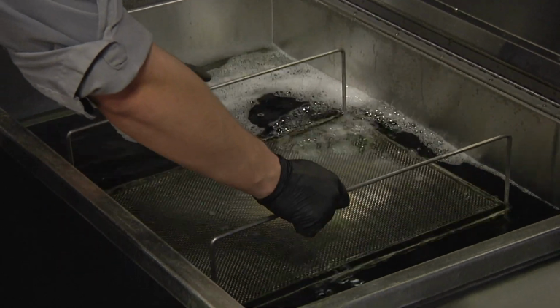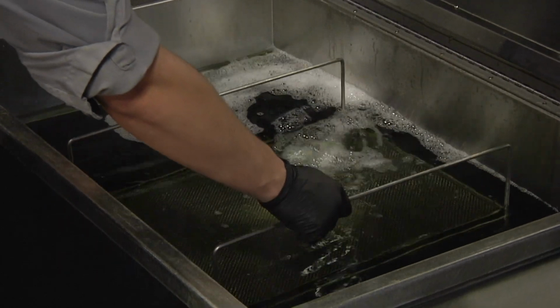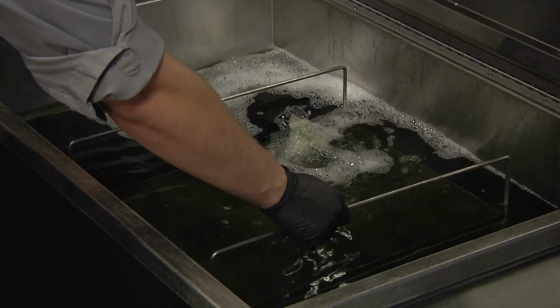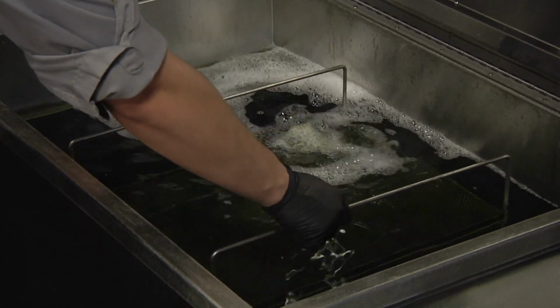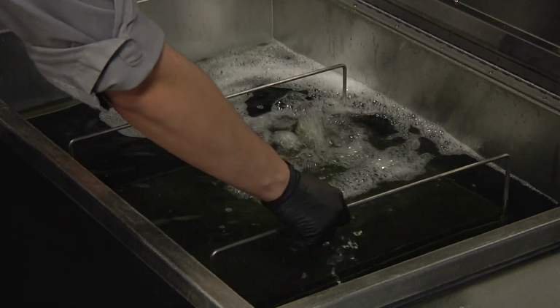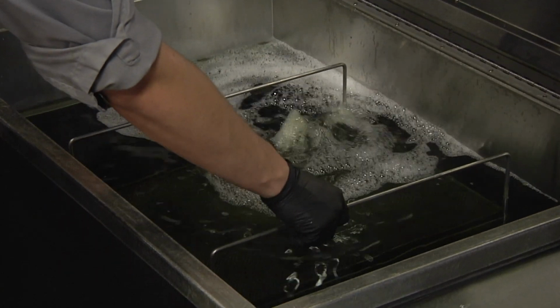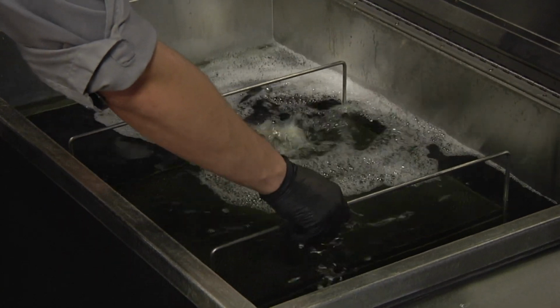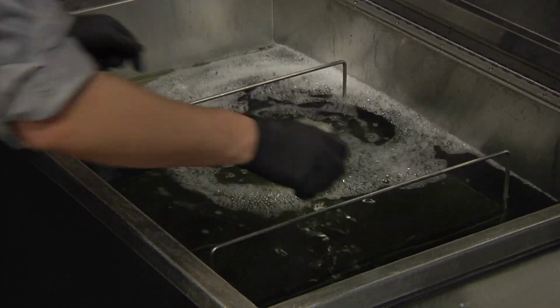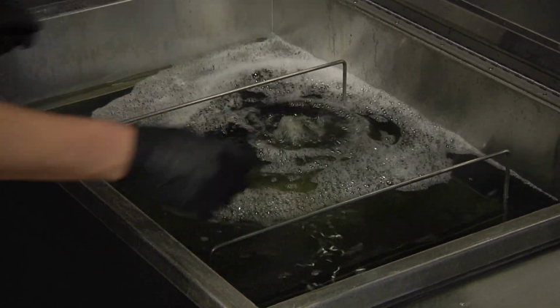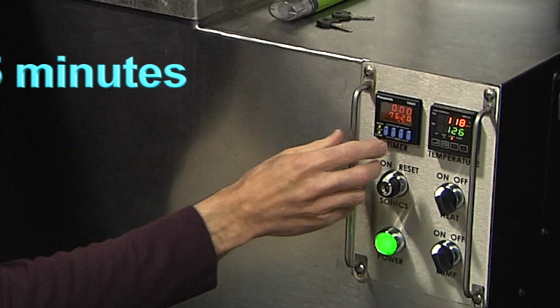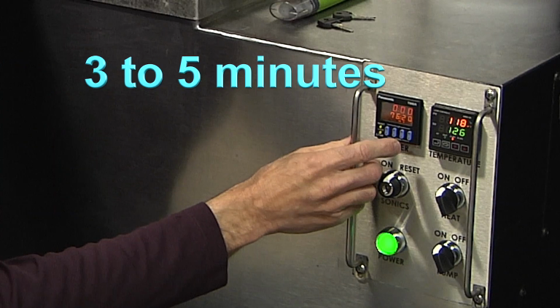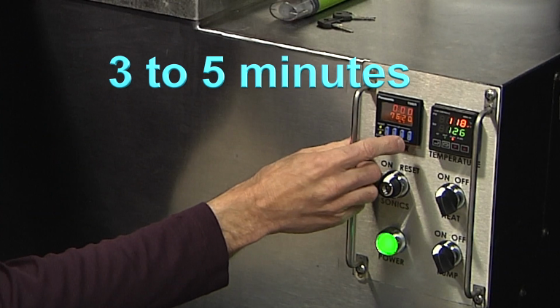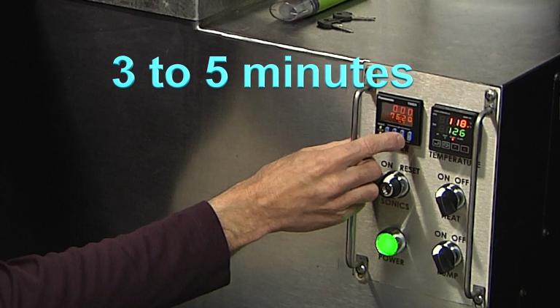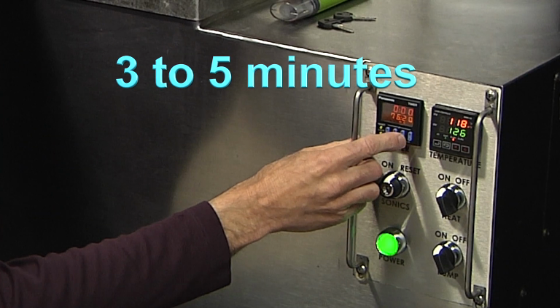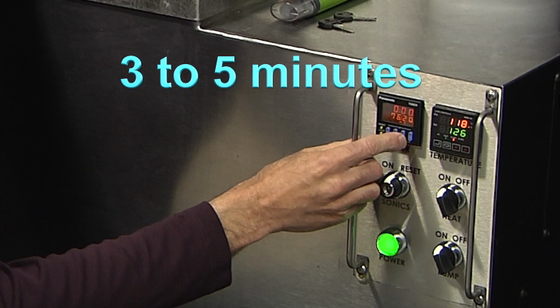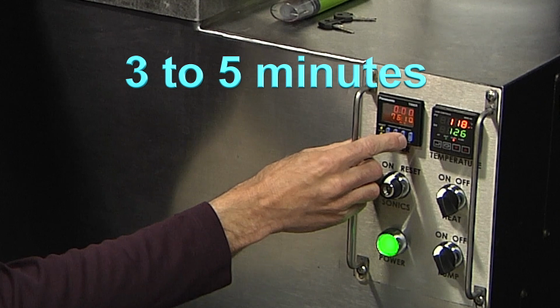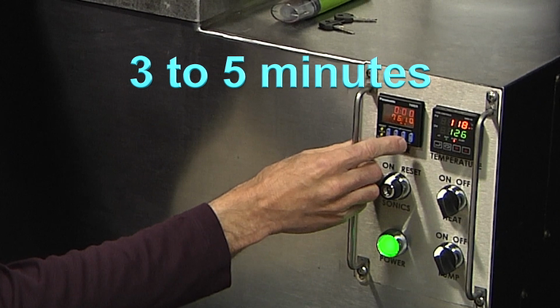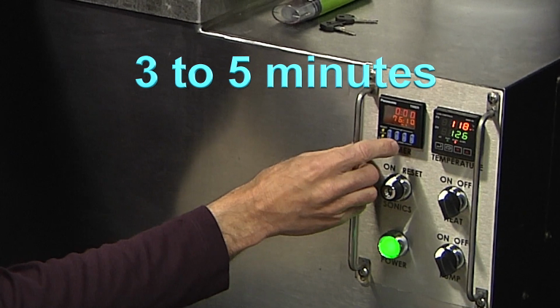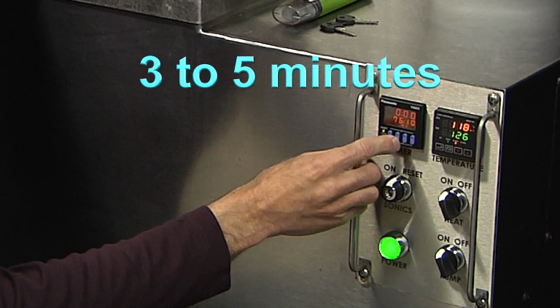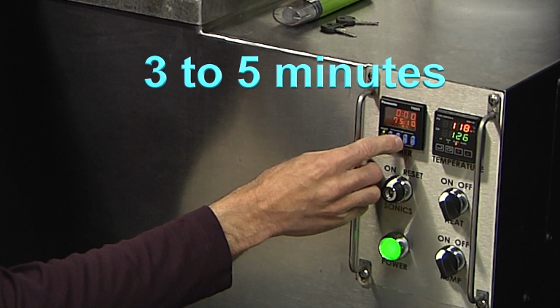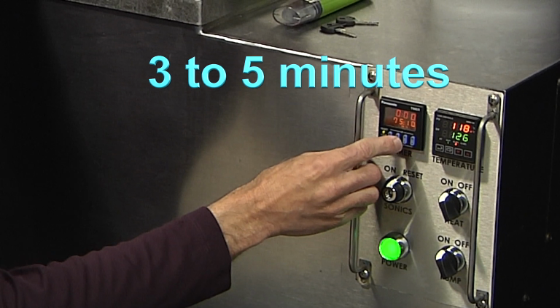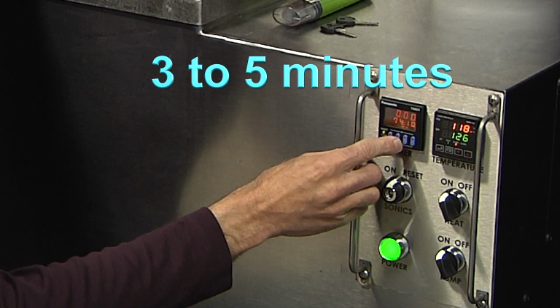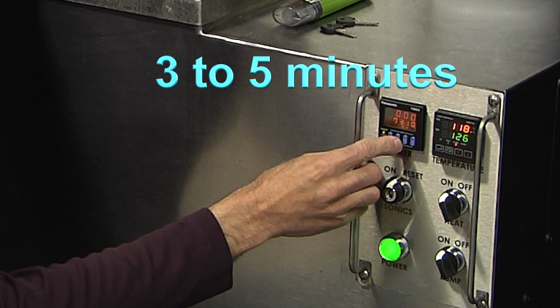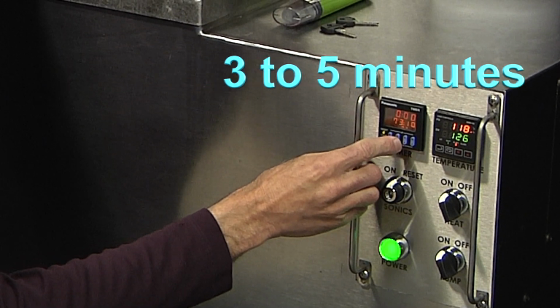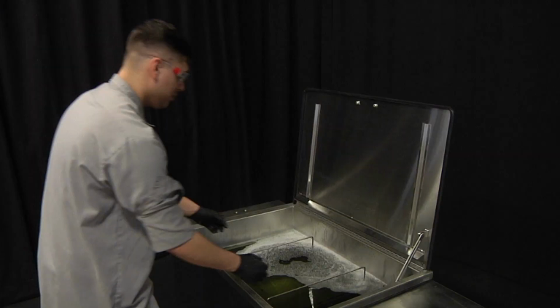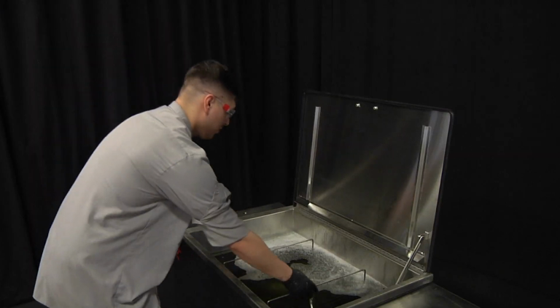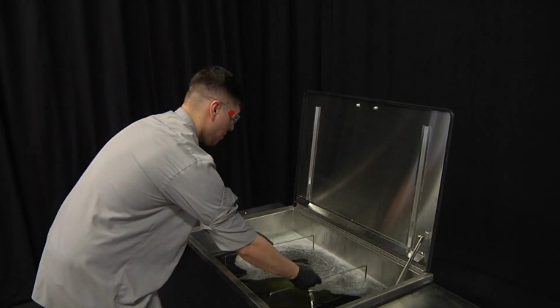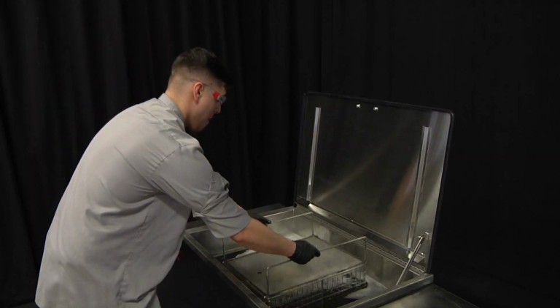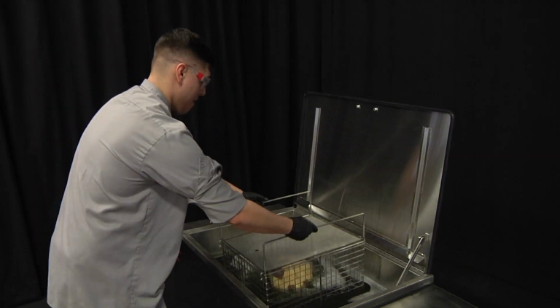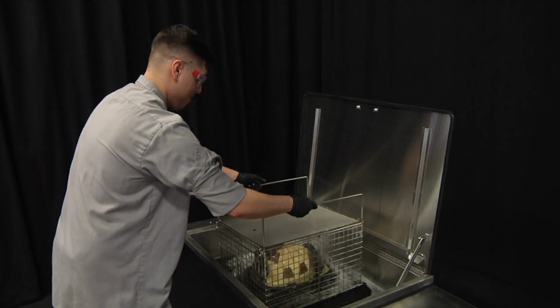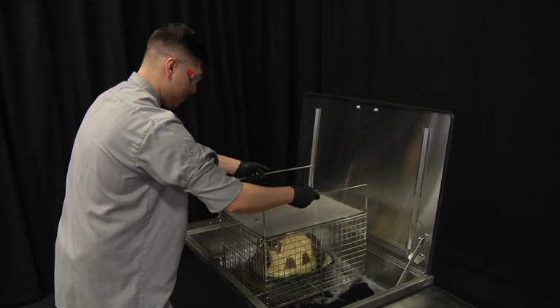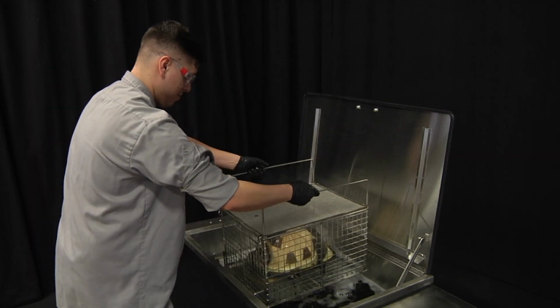Place the basket into the tank and operate the ultrasound for approximately three to five minutes. Remove the helmets from the tank and inspect.